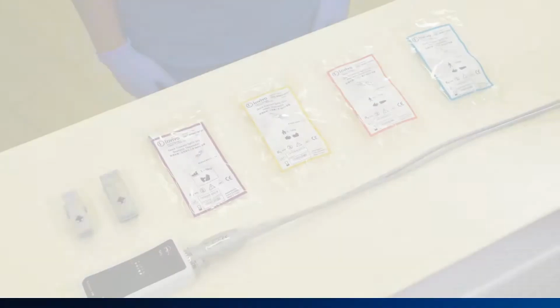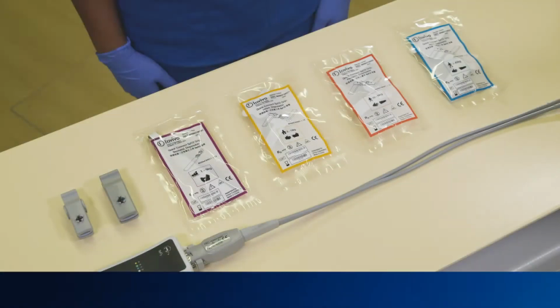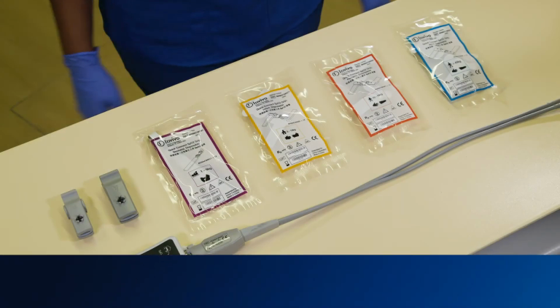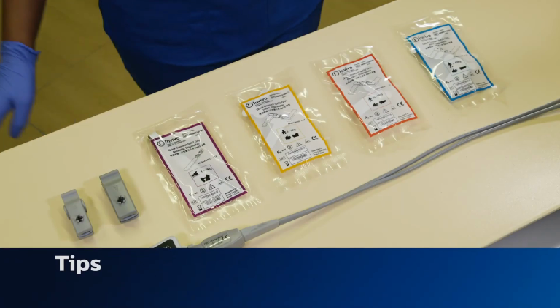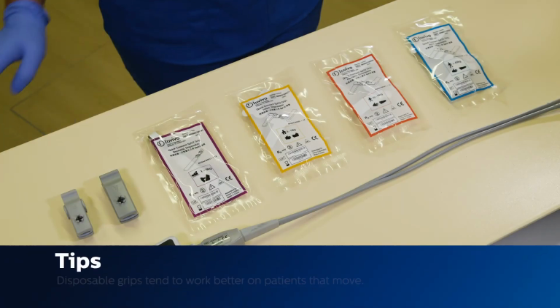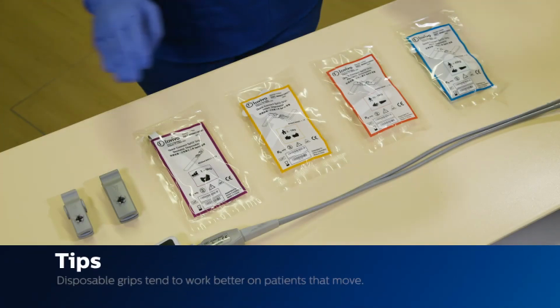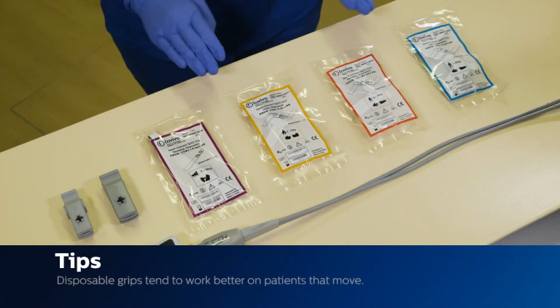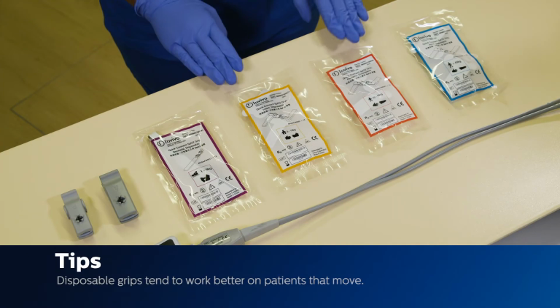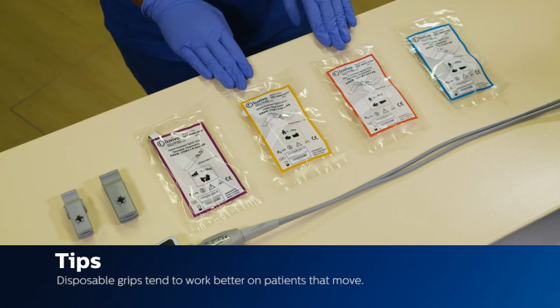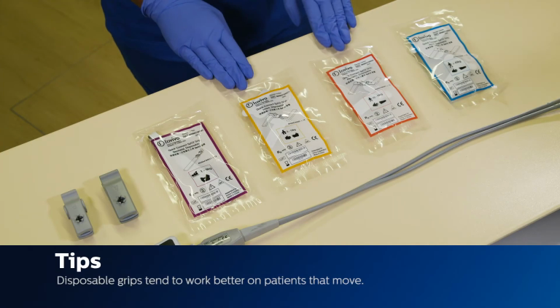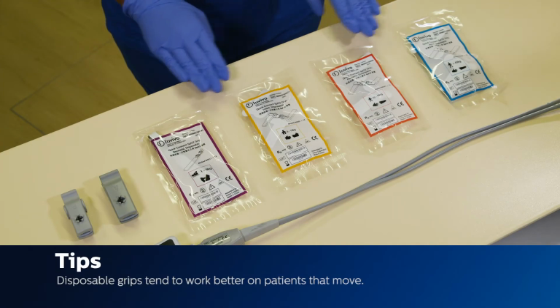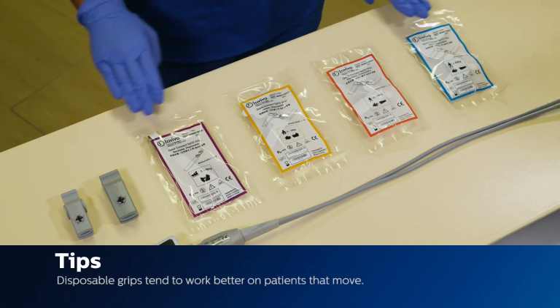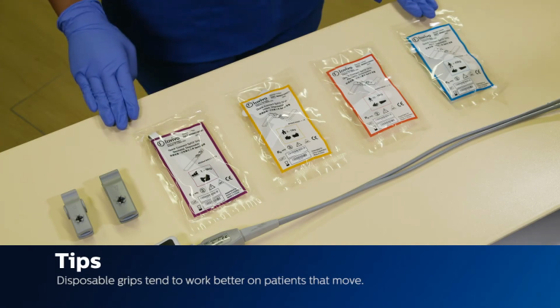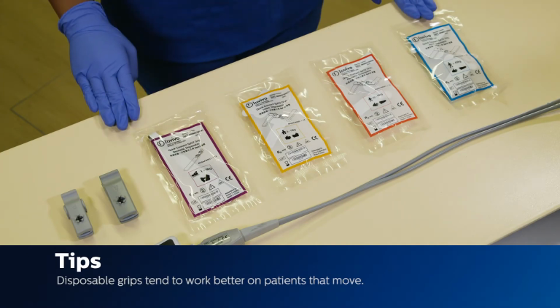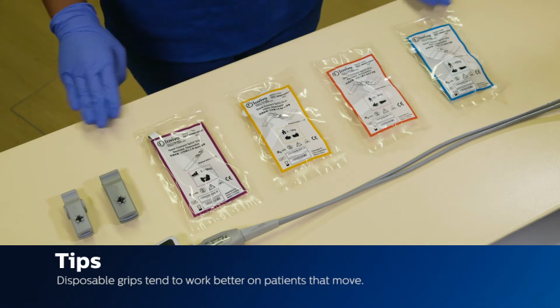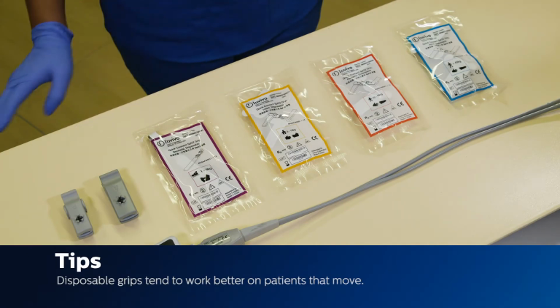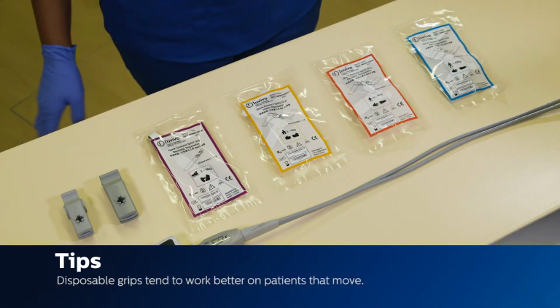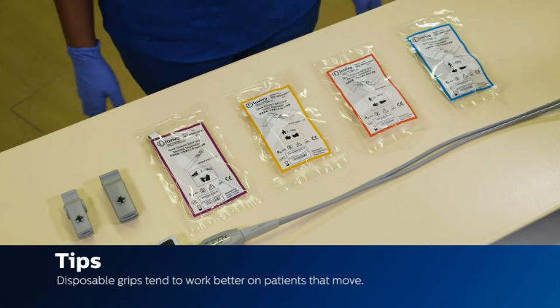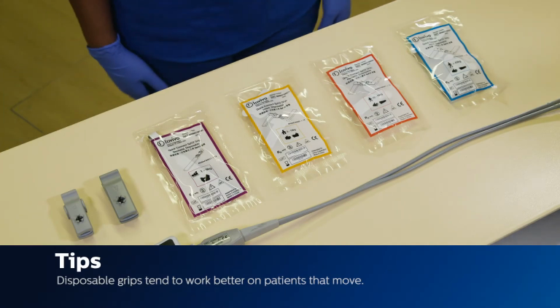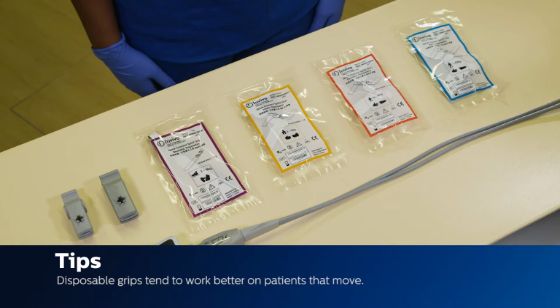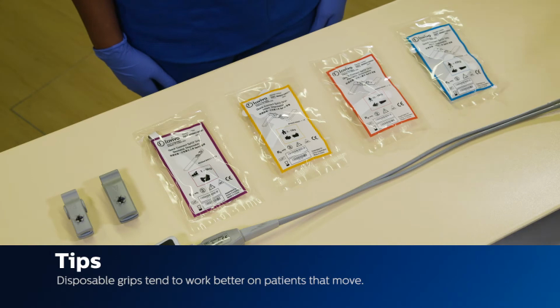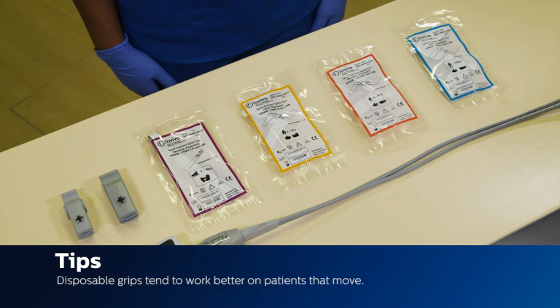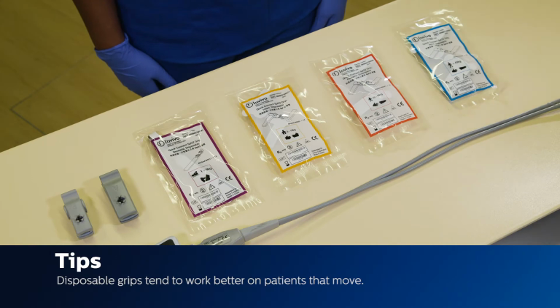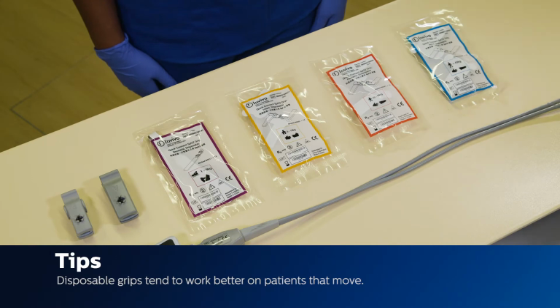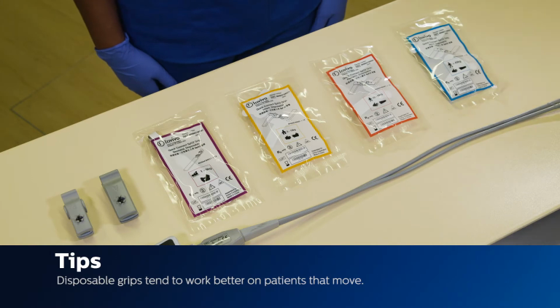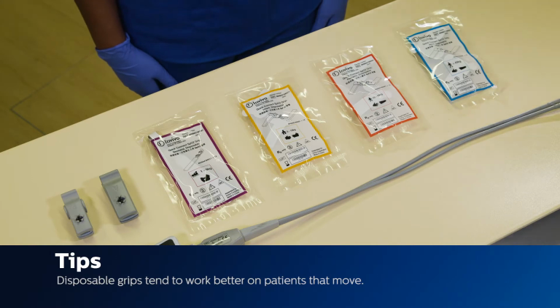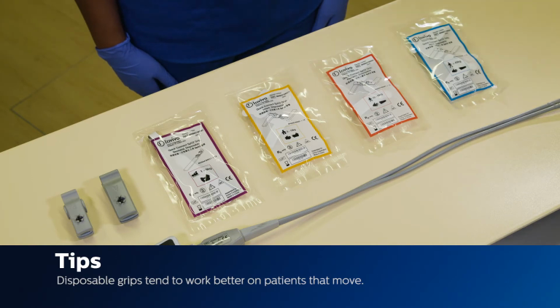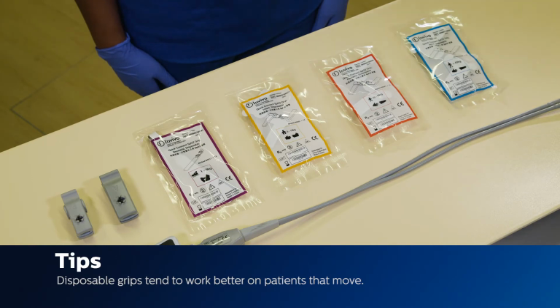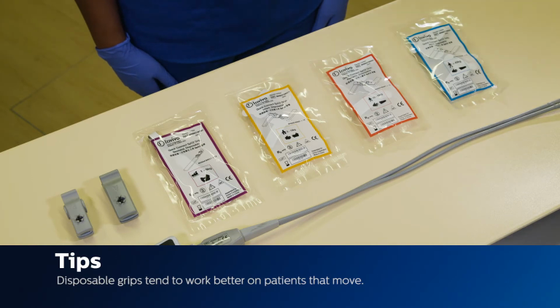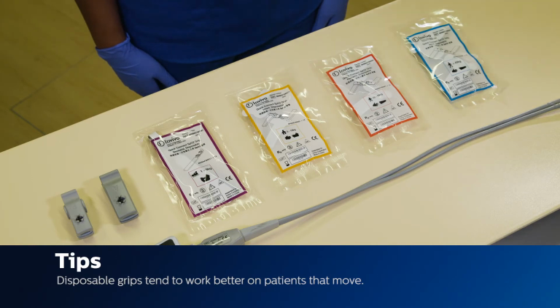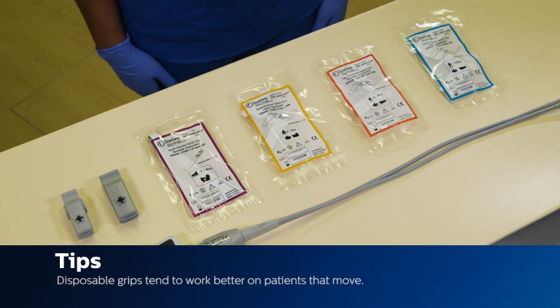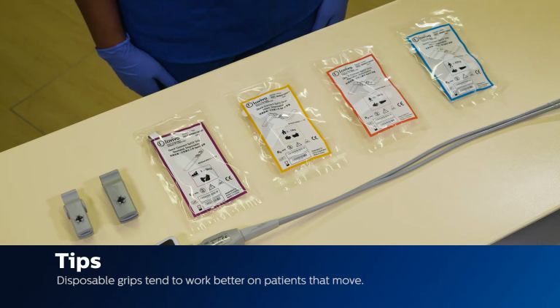Tip: Disposable grips tend to work better on patients that tend to move. It is very secure.